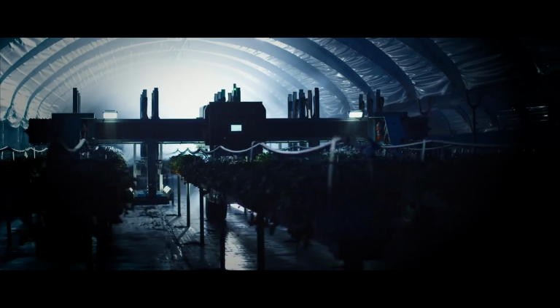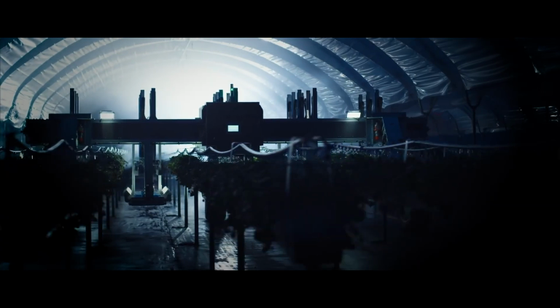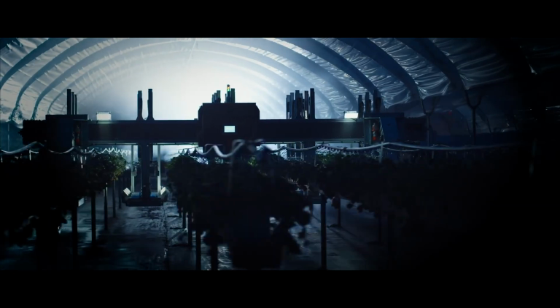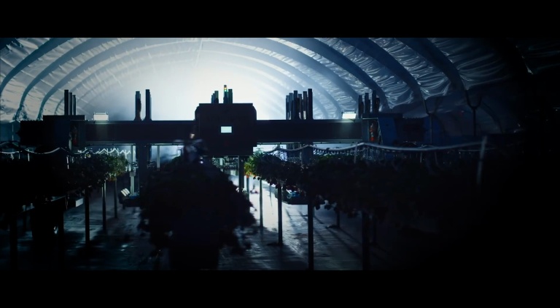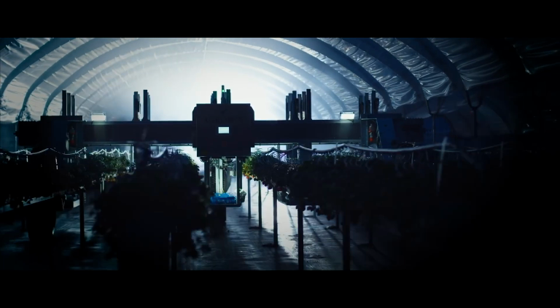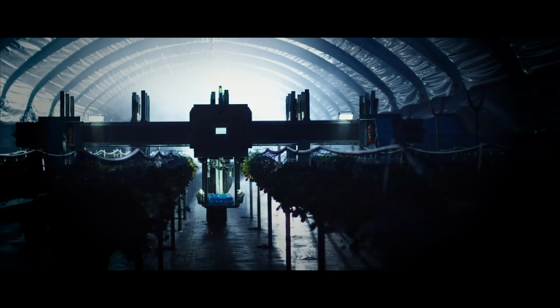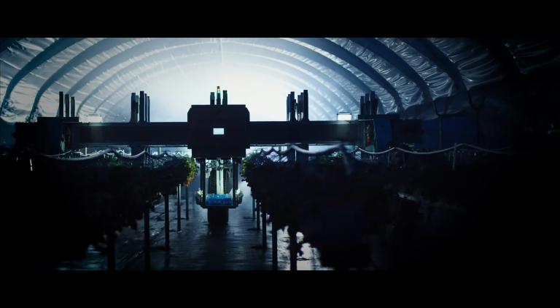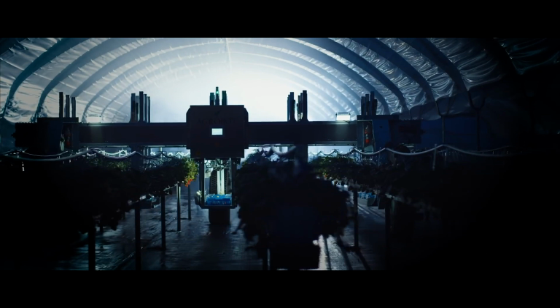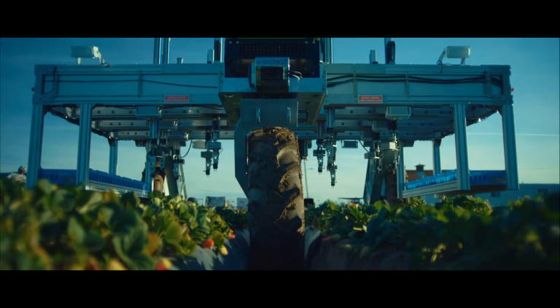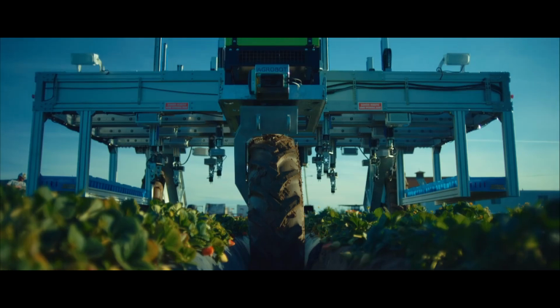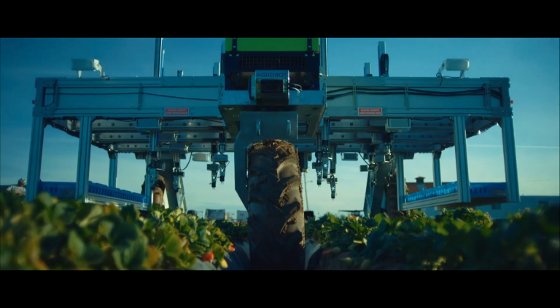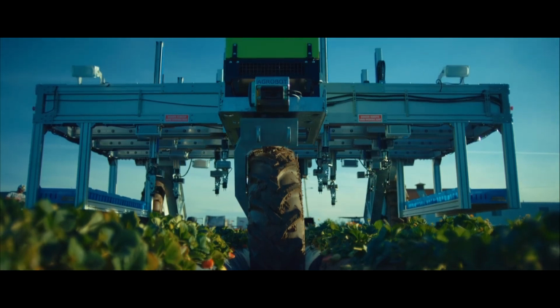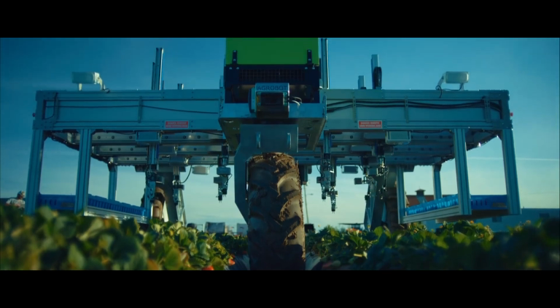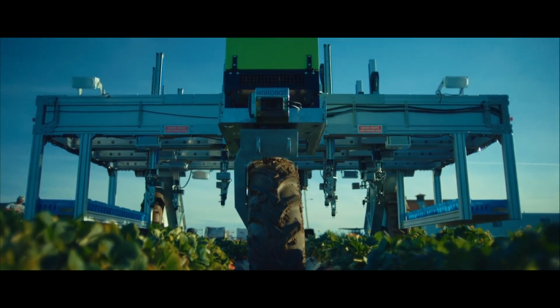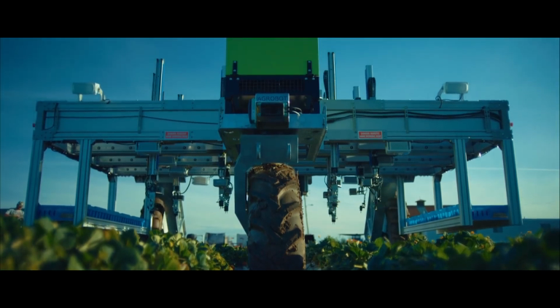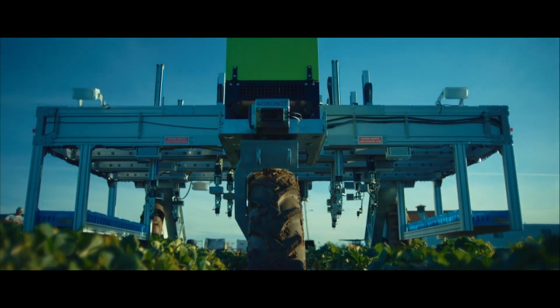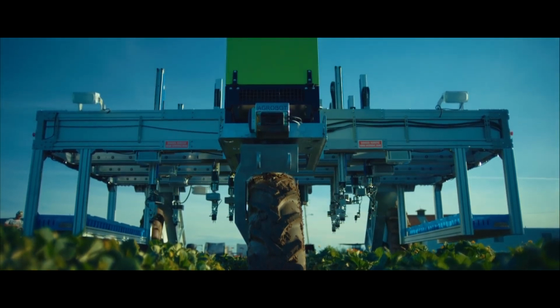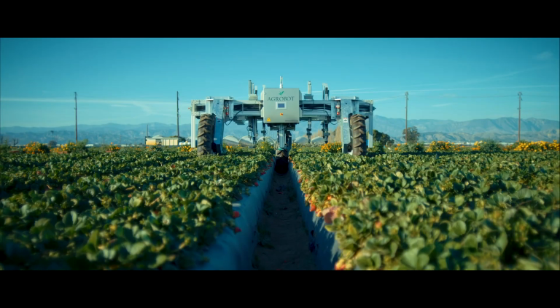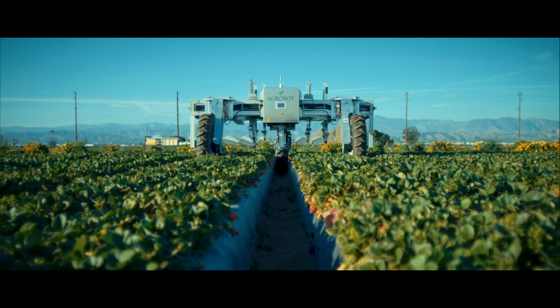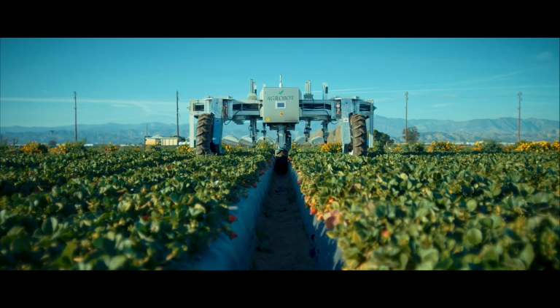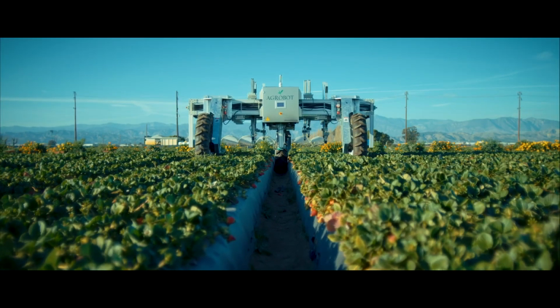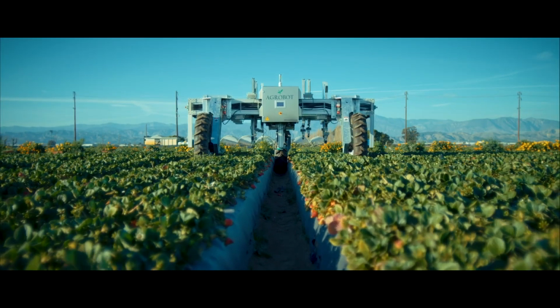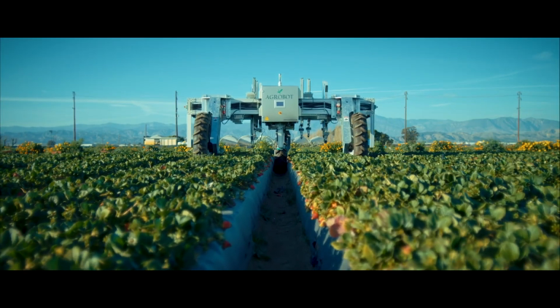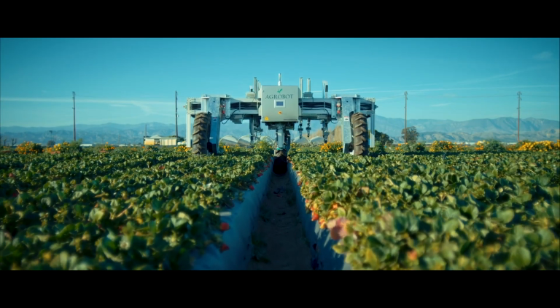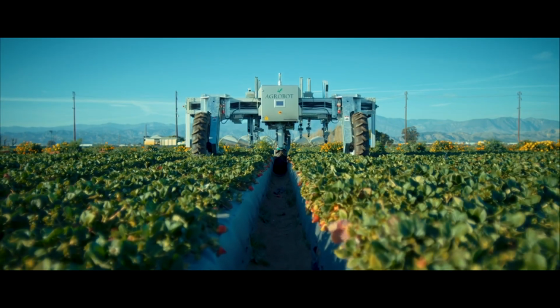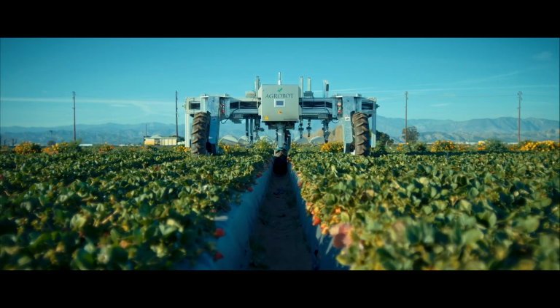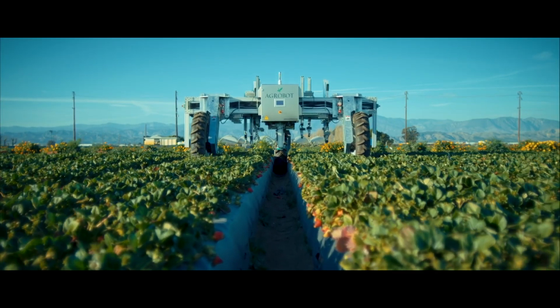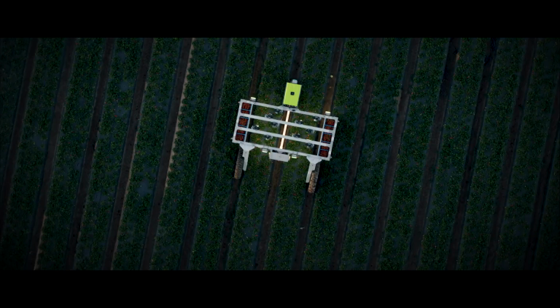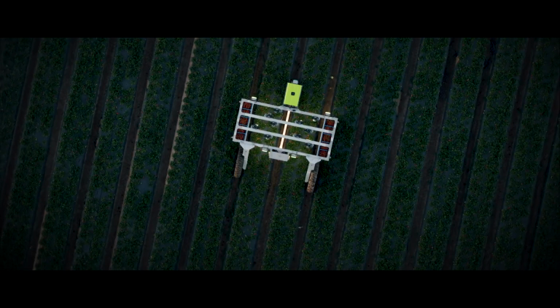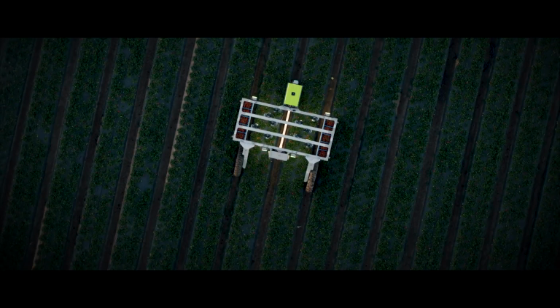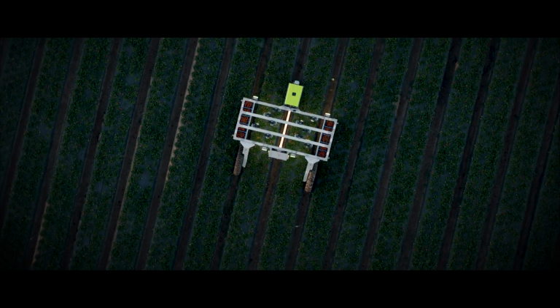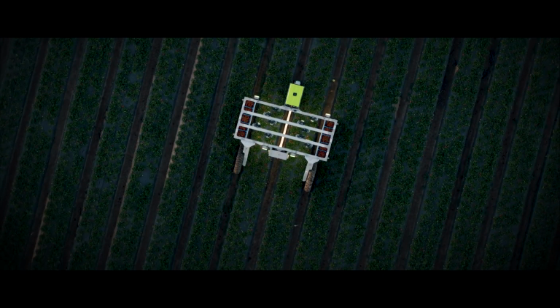LiDAR, which uses lasers, is used to create a 3D map of the robot's surroundings for safety and obstacles.